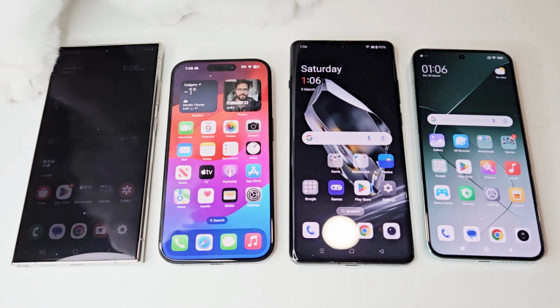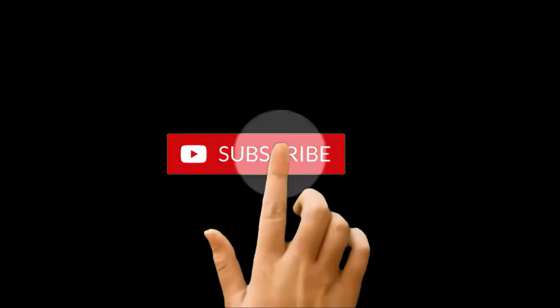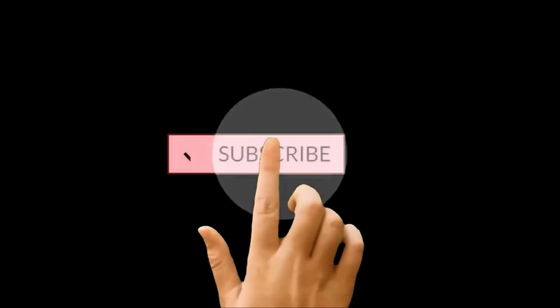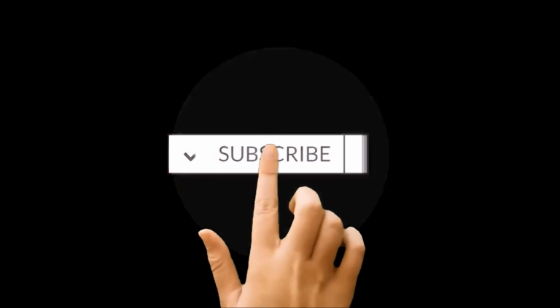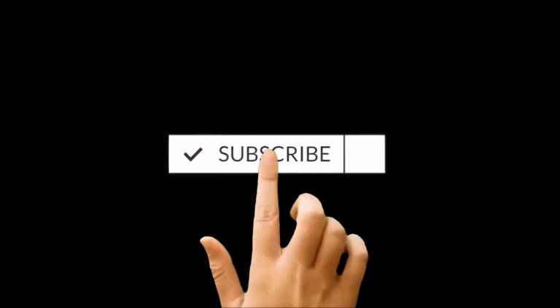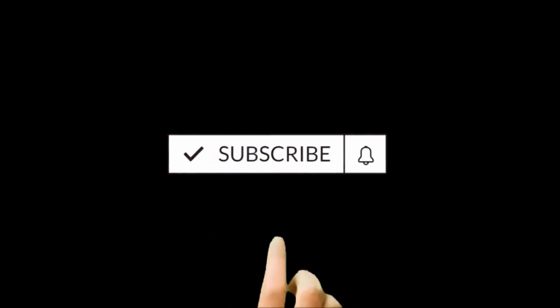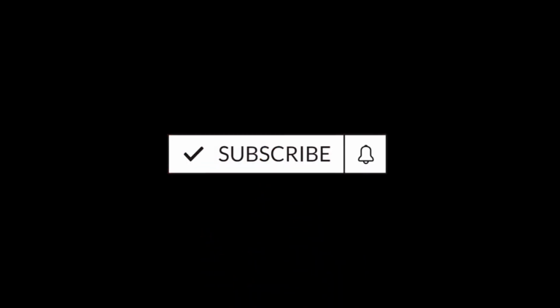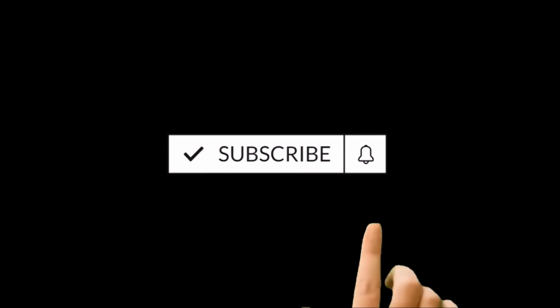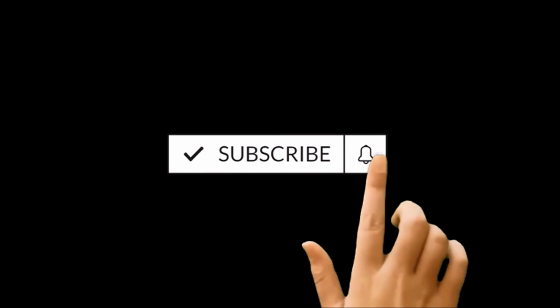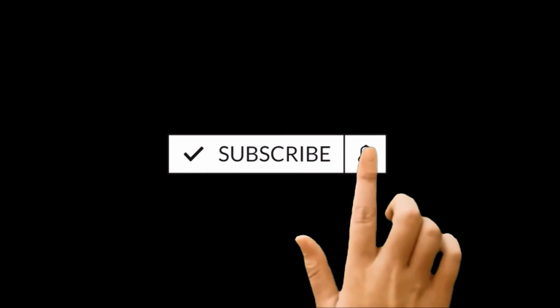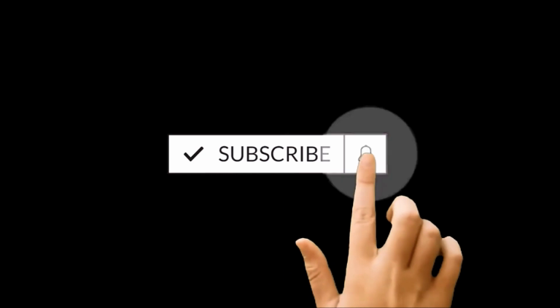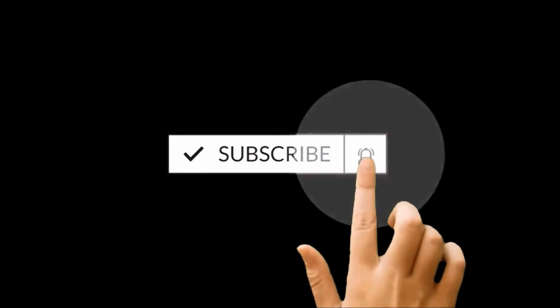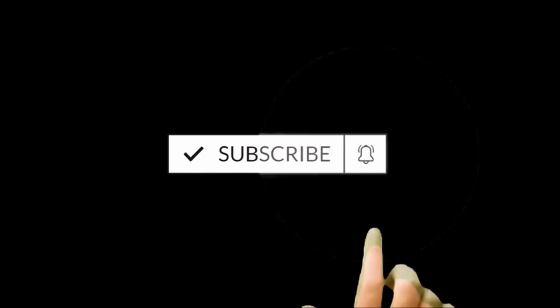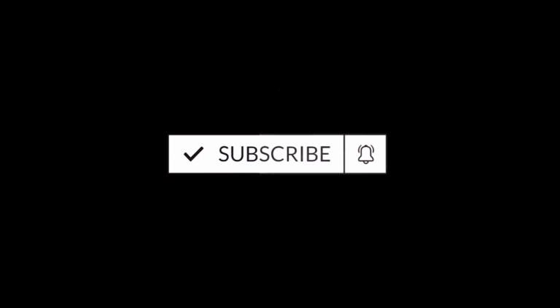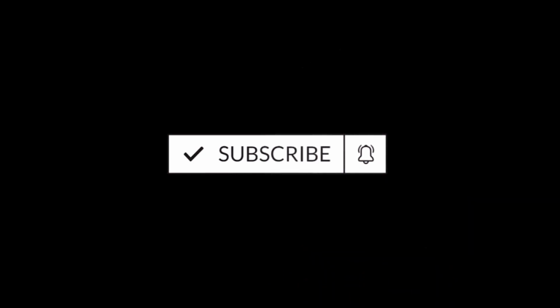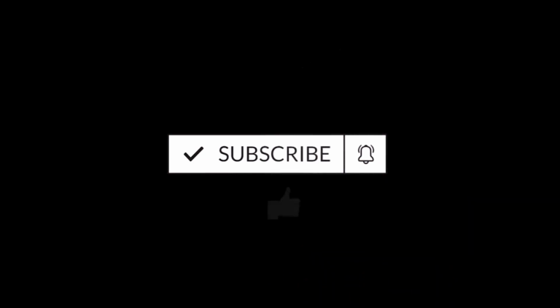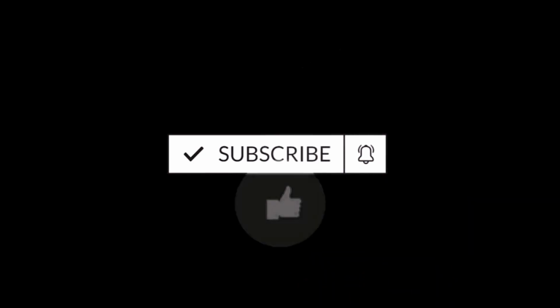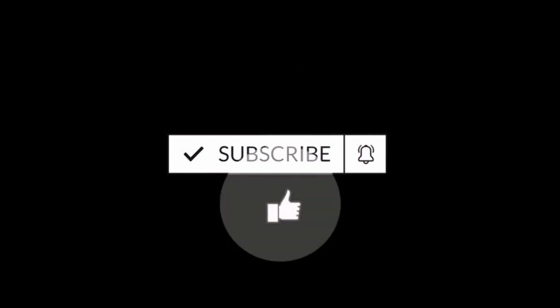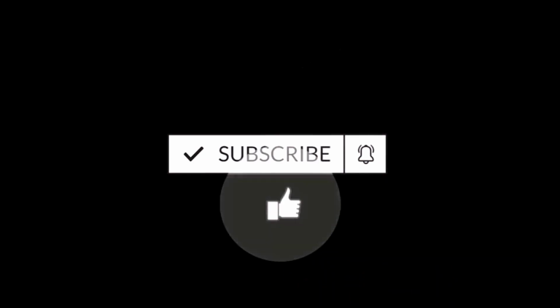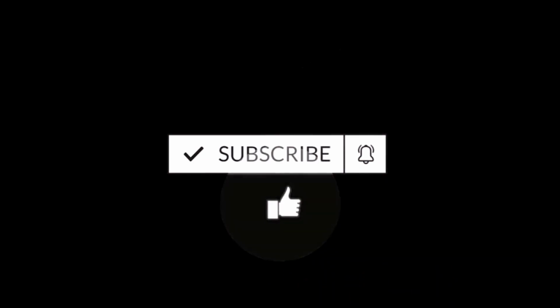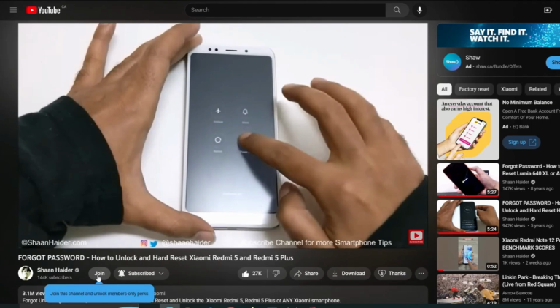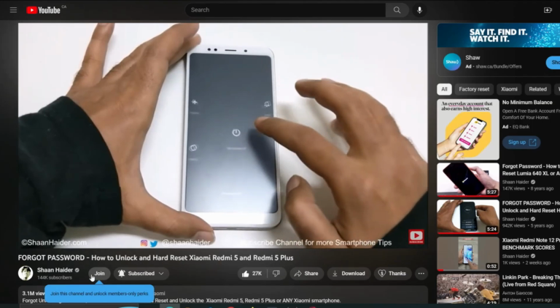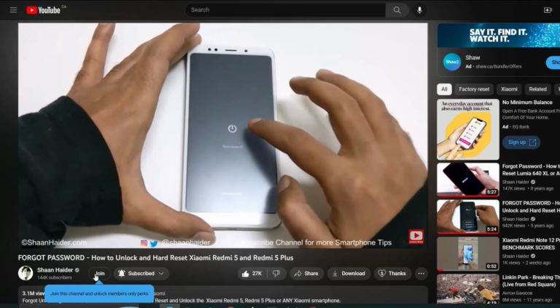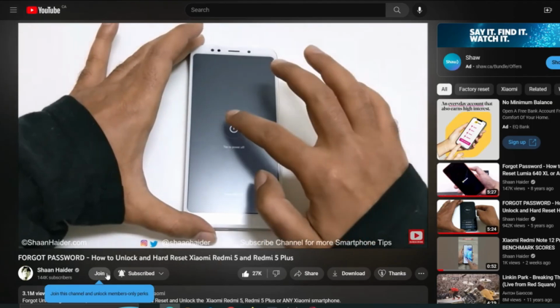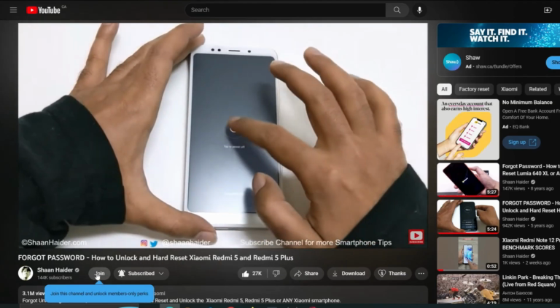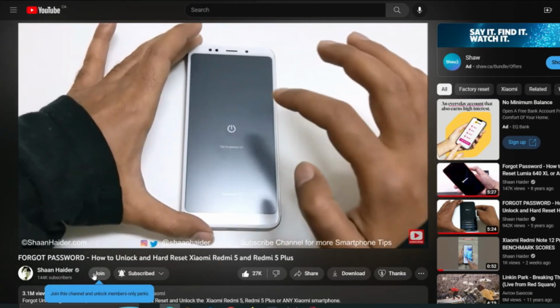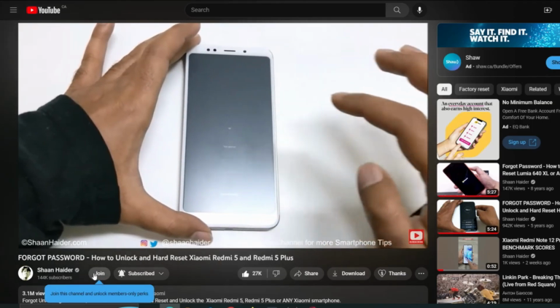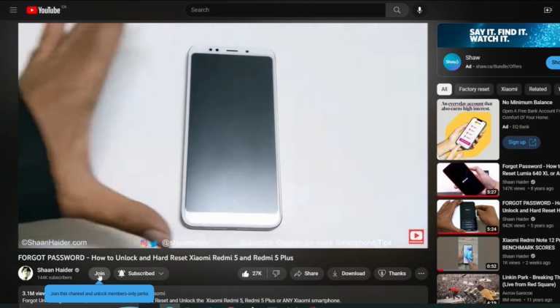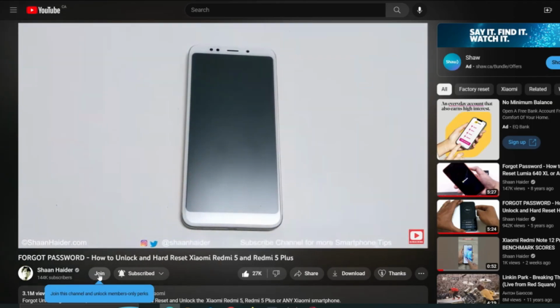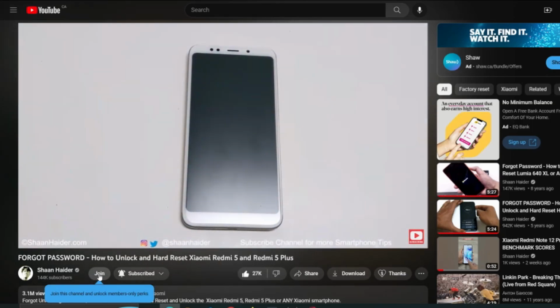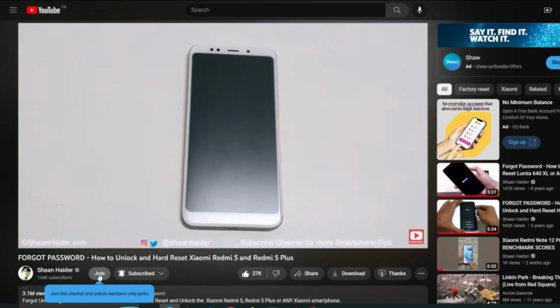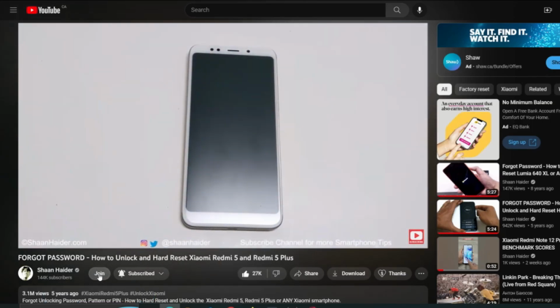But before we start, if you are new to this channel then do not forget to hit the subscribe button and press the bell icon to get the notification for future uploads.